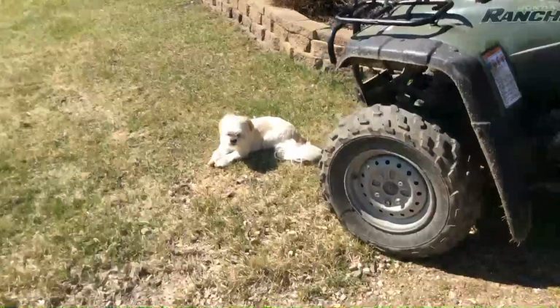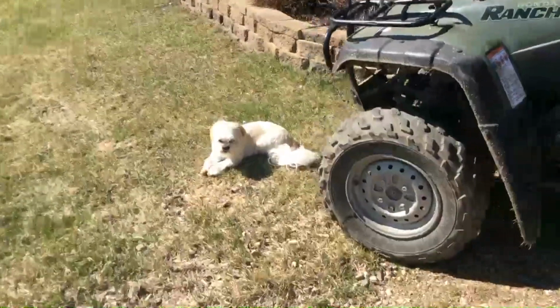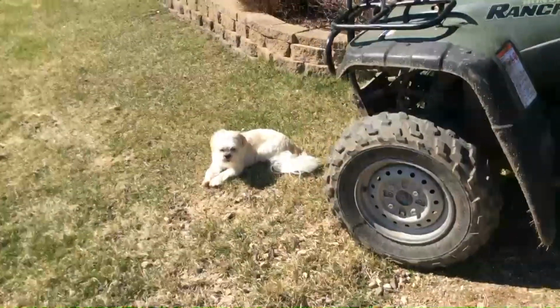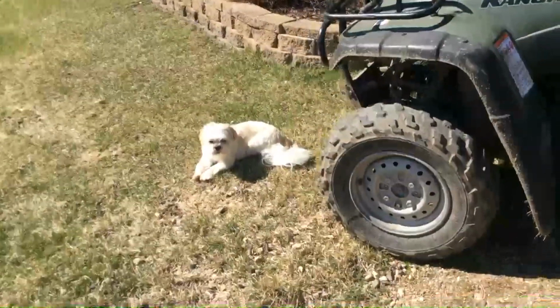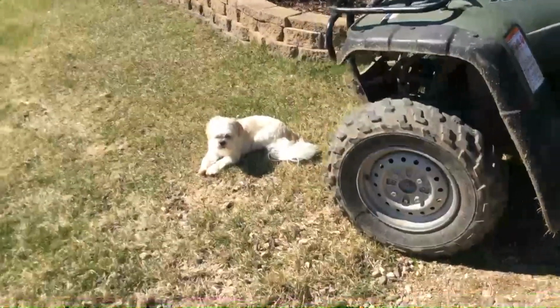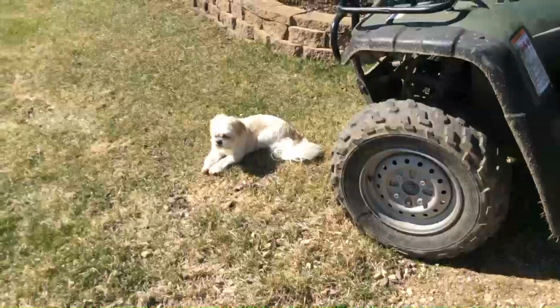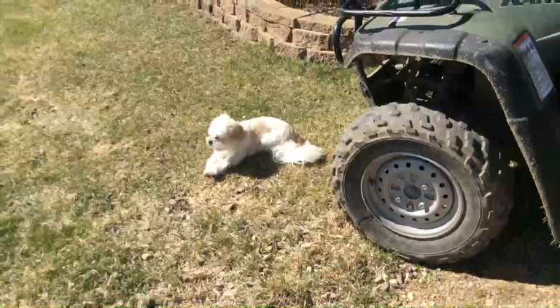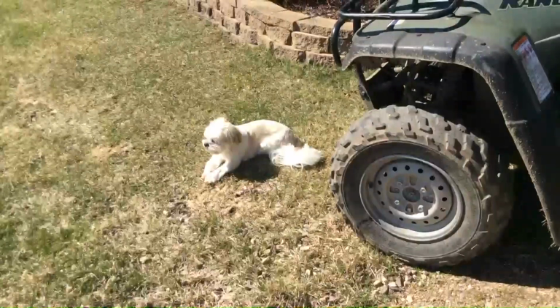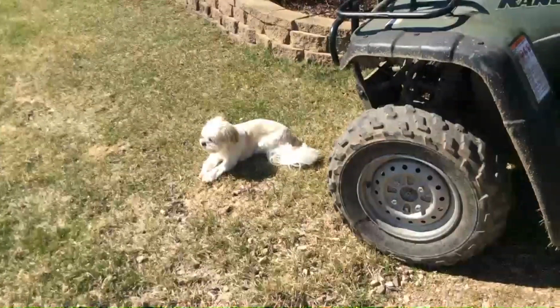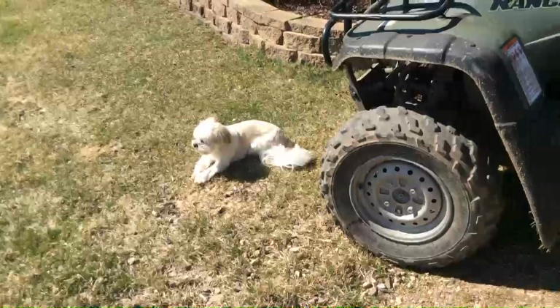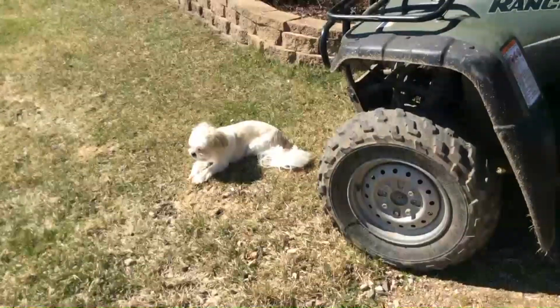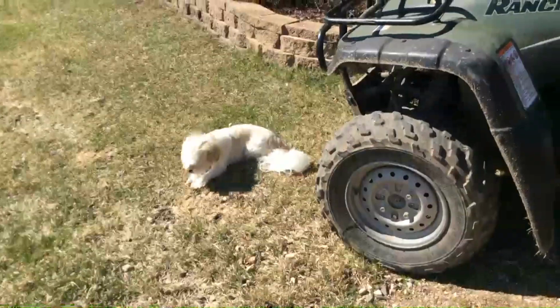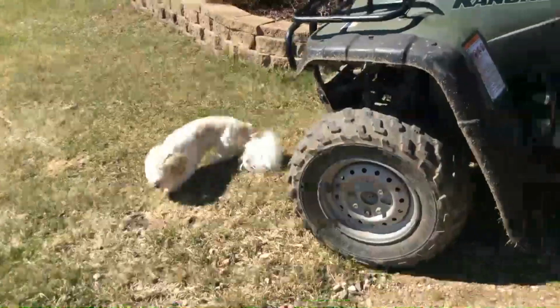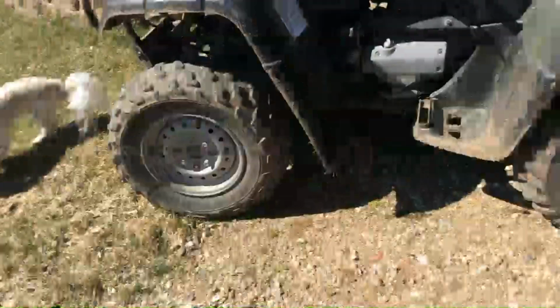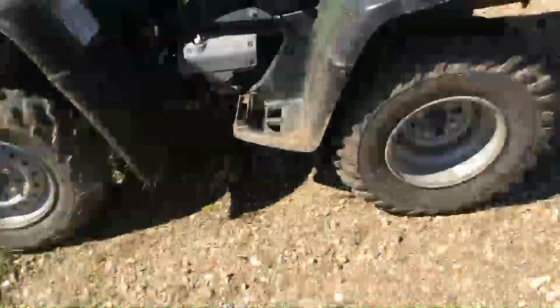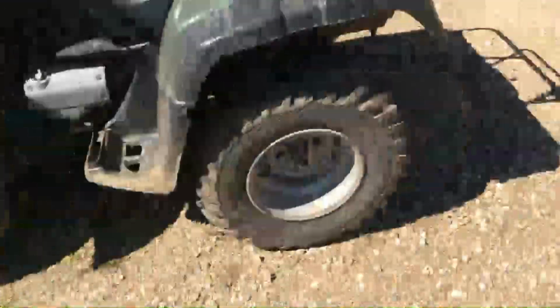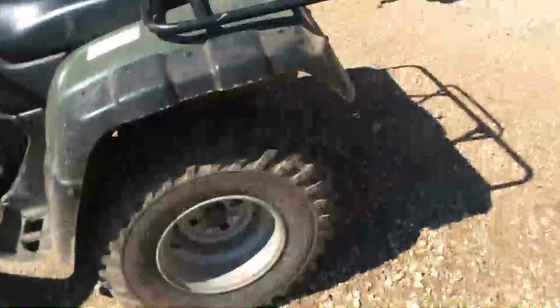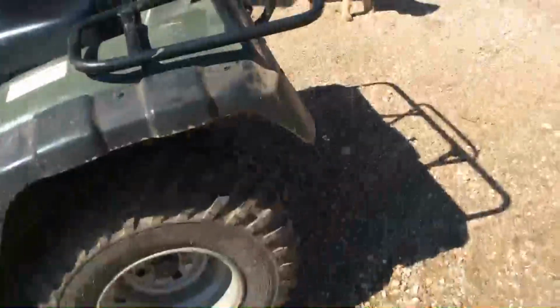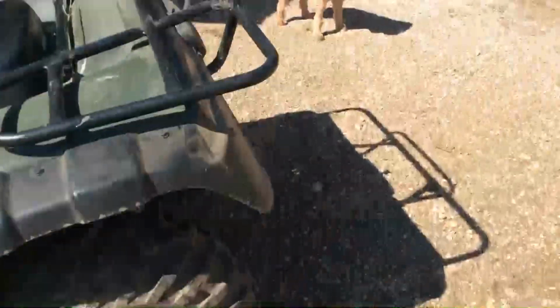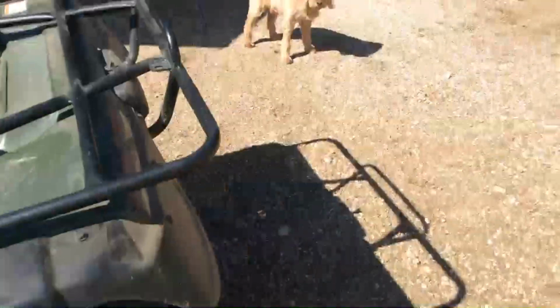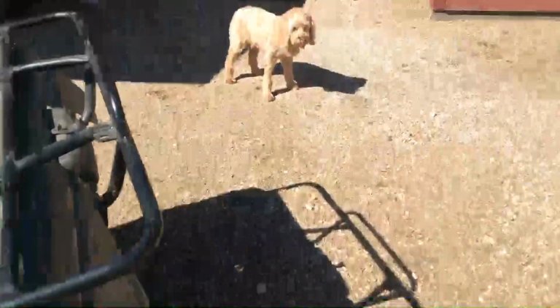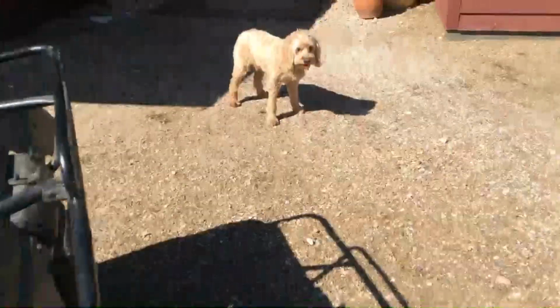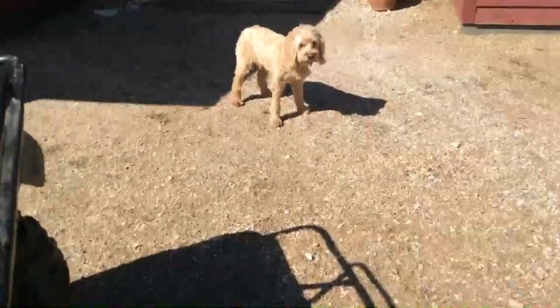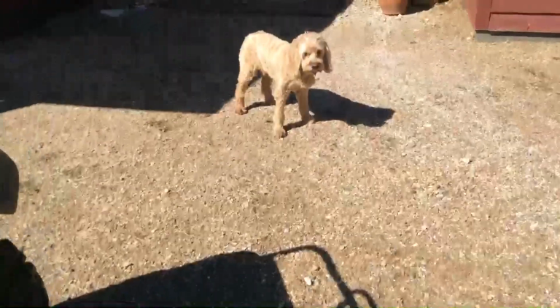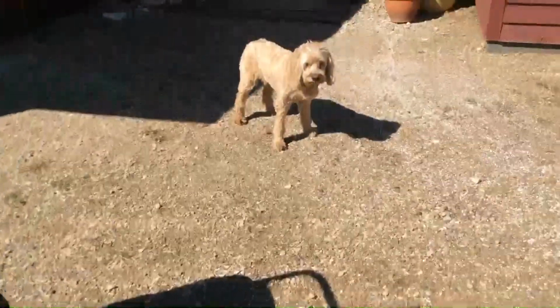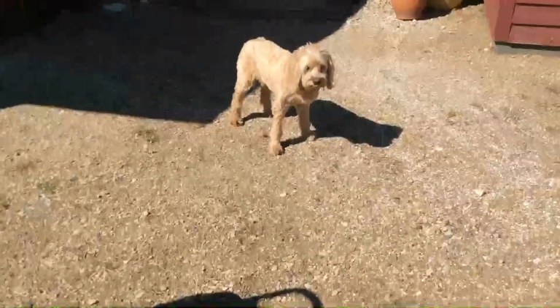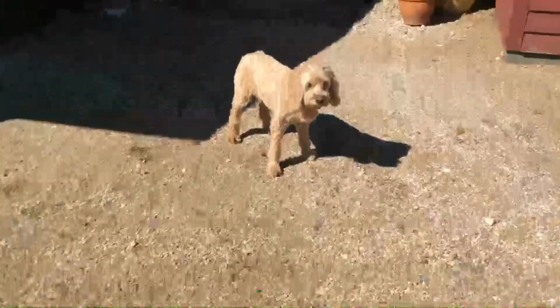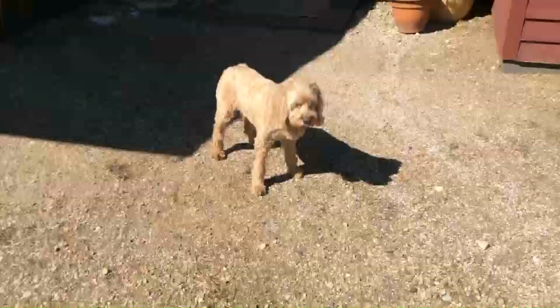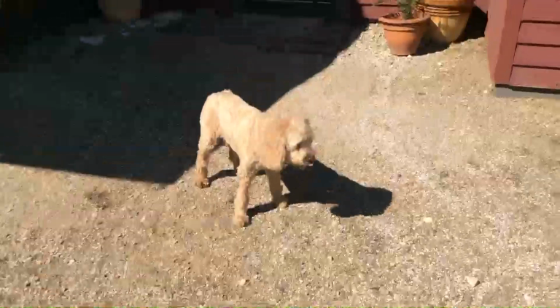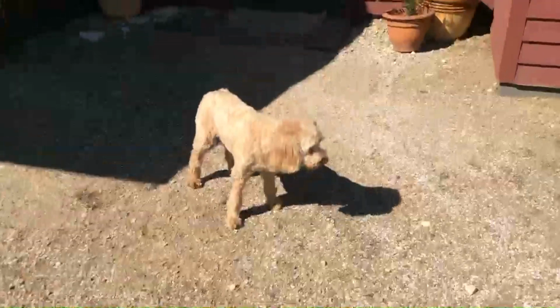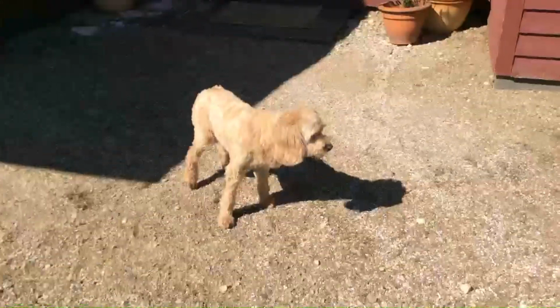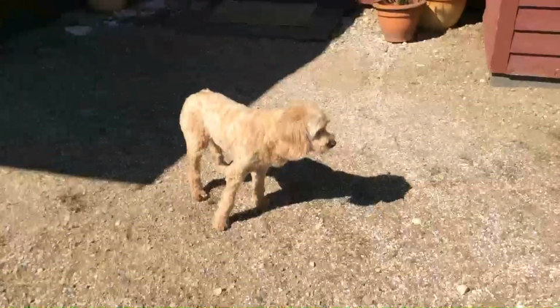He usually rides up front on Mr. A's lap. And here's Ollie — Ollie doesn't like to go, he just watches.